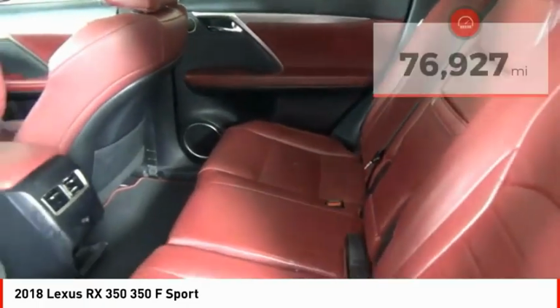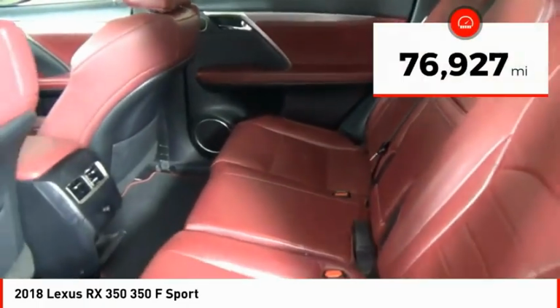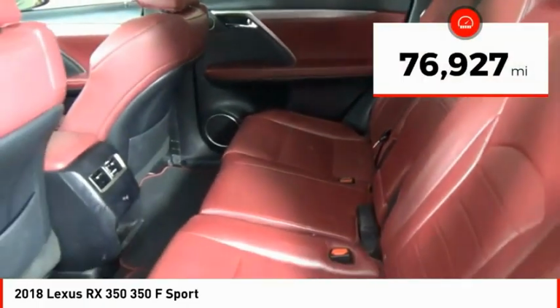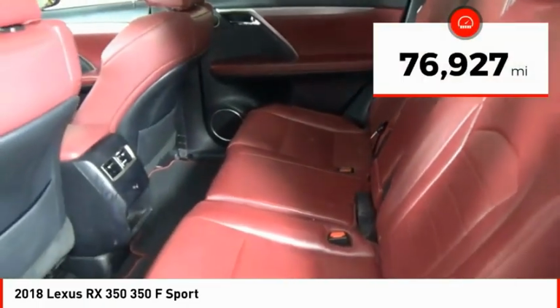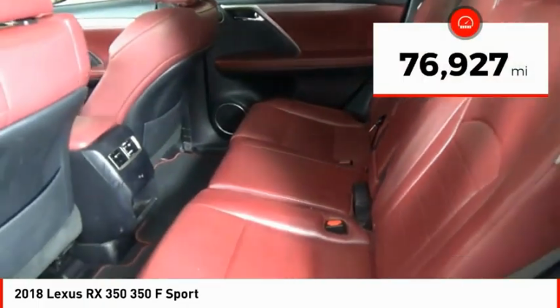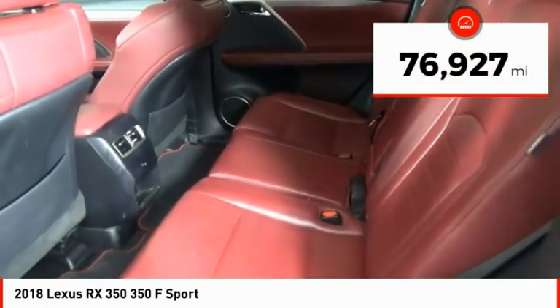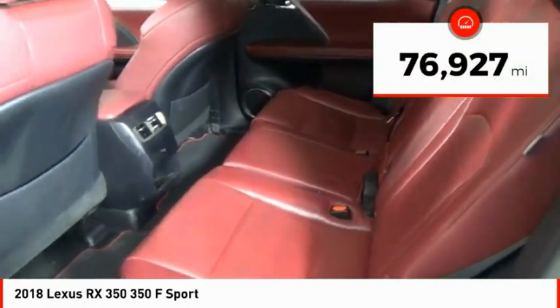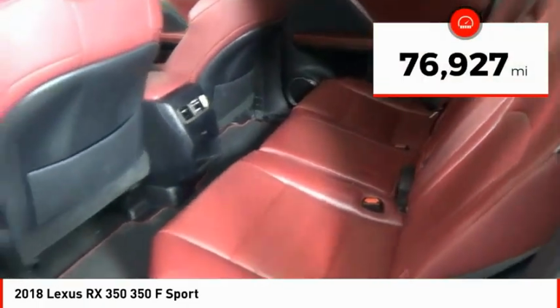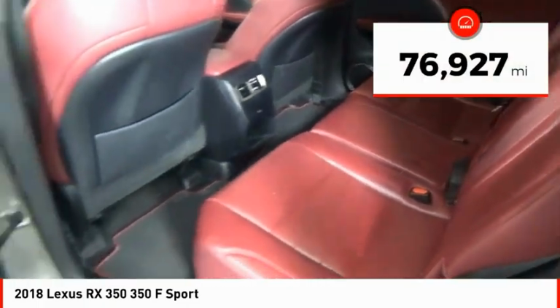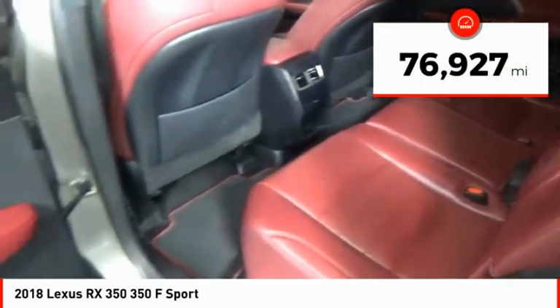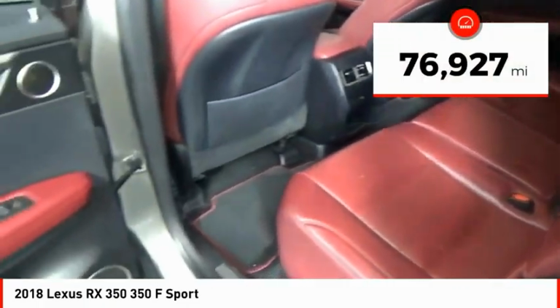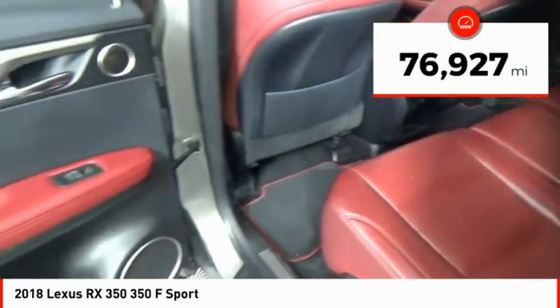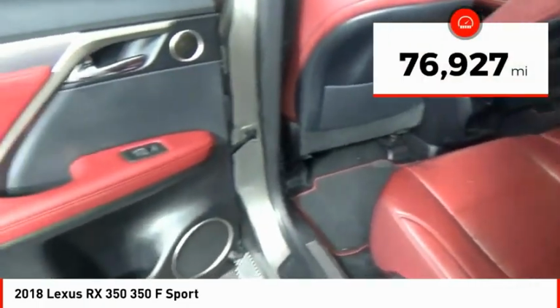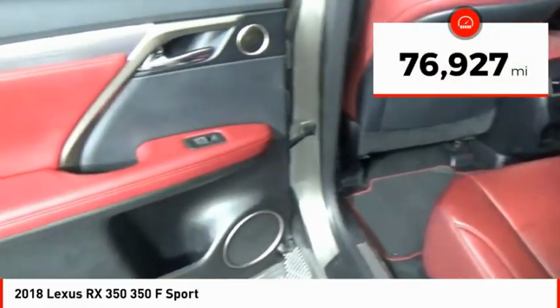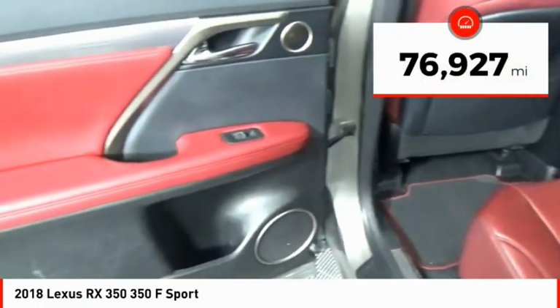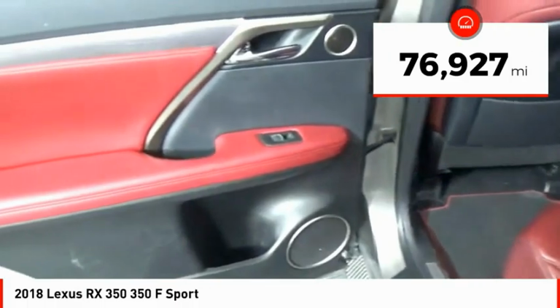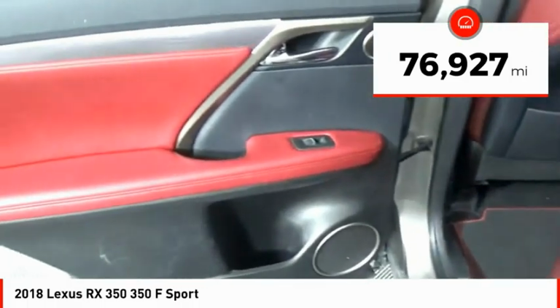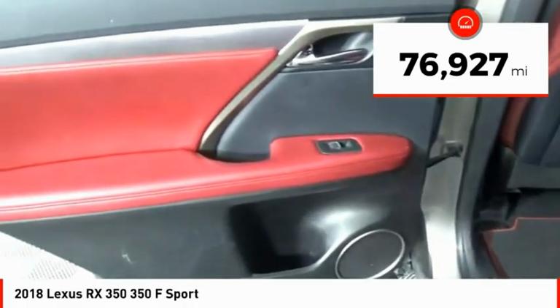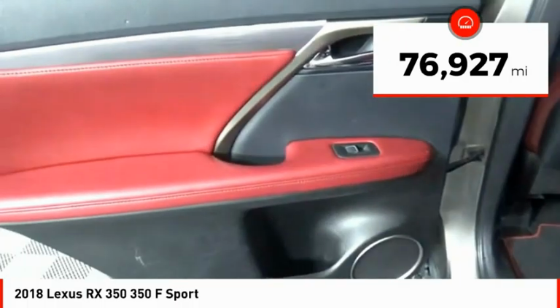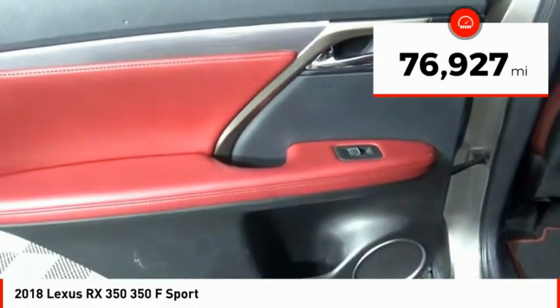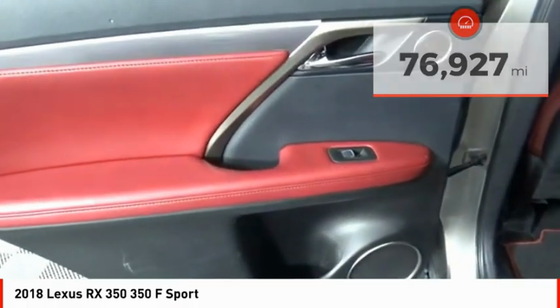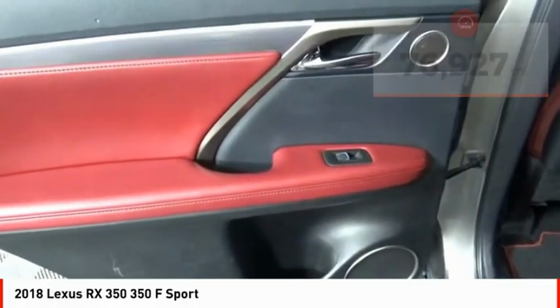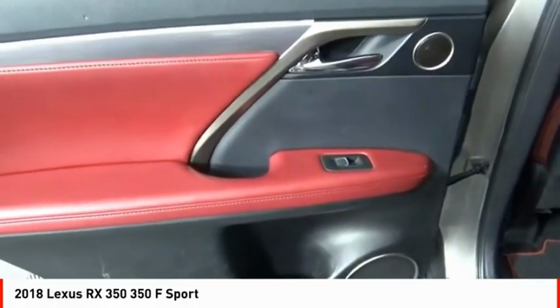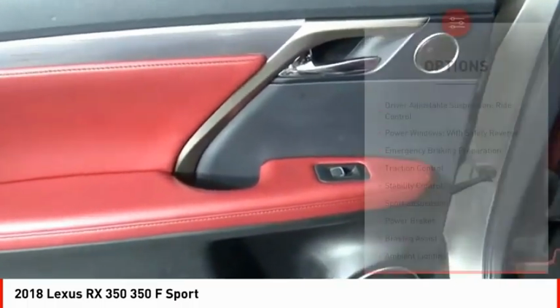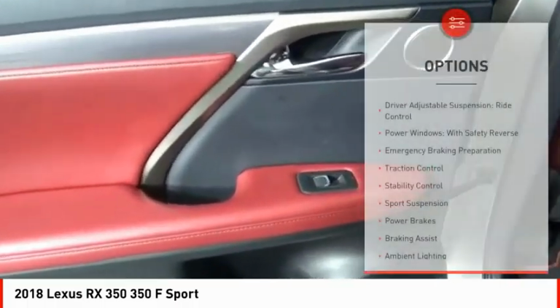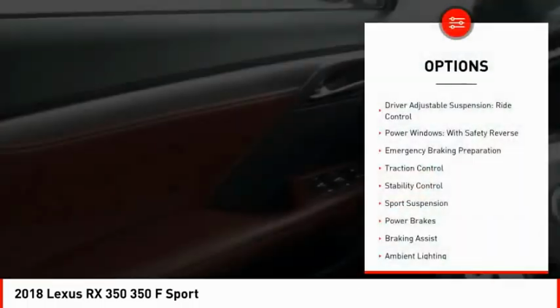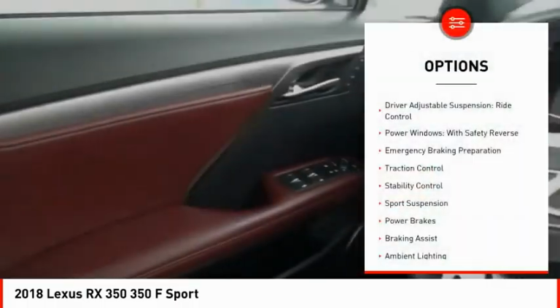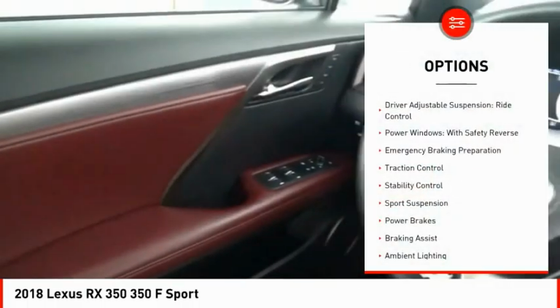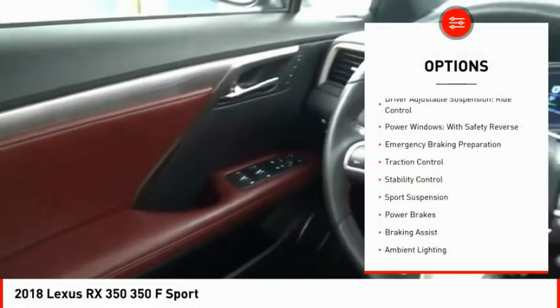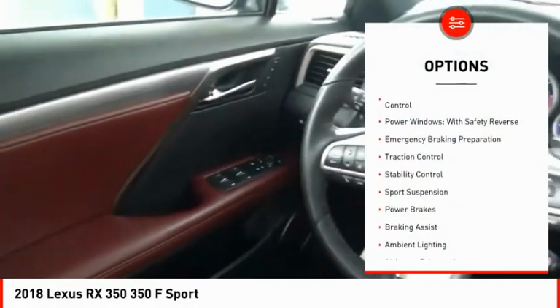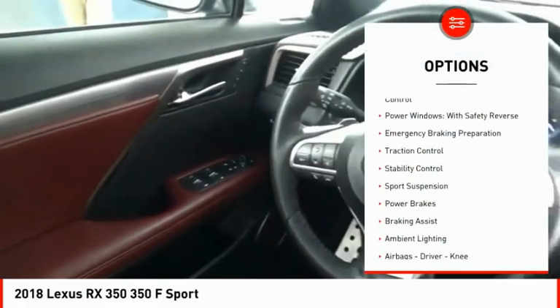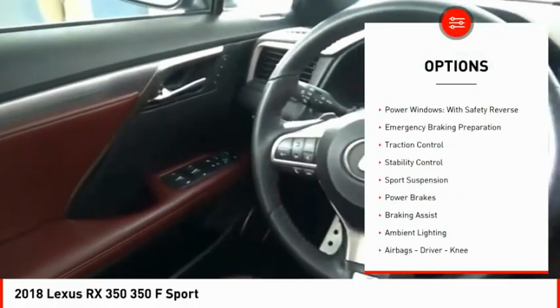This vehicle has less than 80,000 miles. Here are some of this vehicle's great options: driver adjustable suspension,